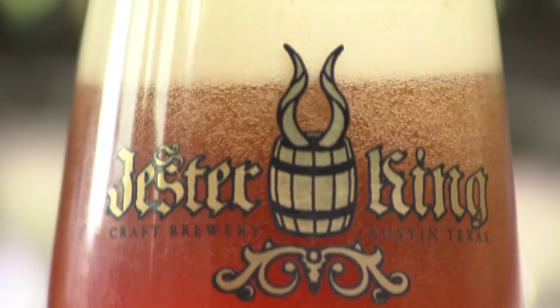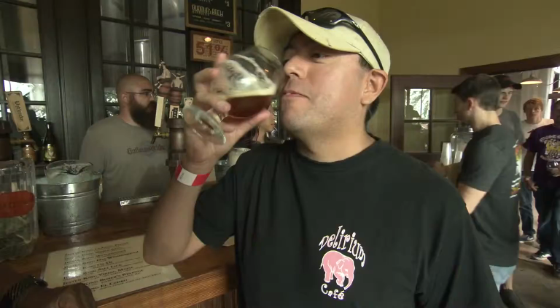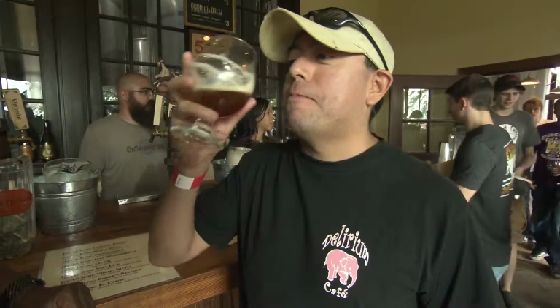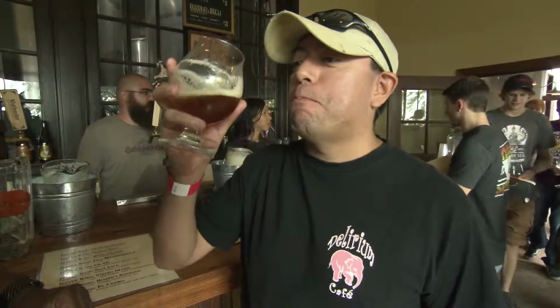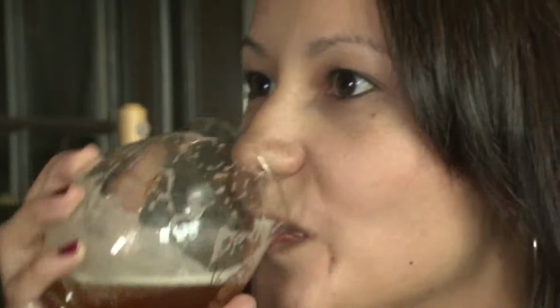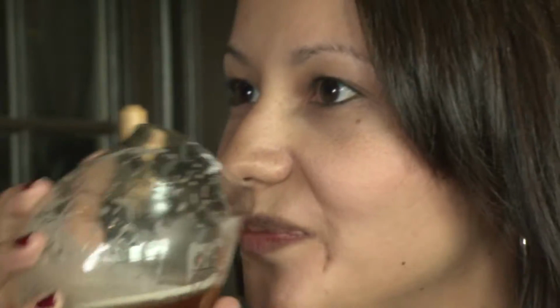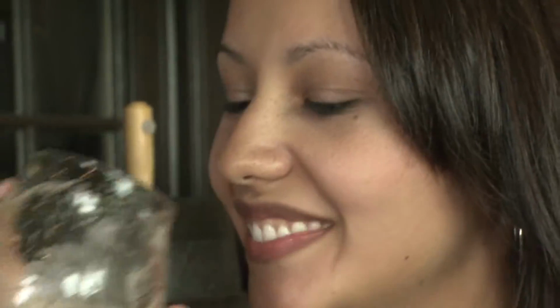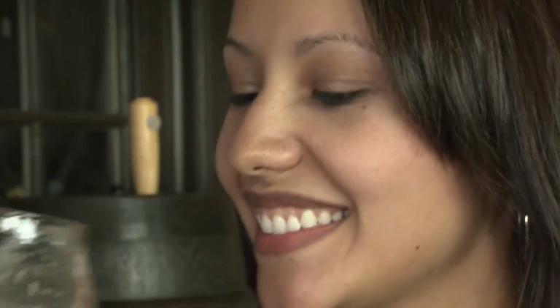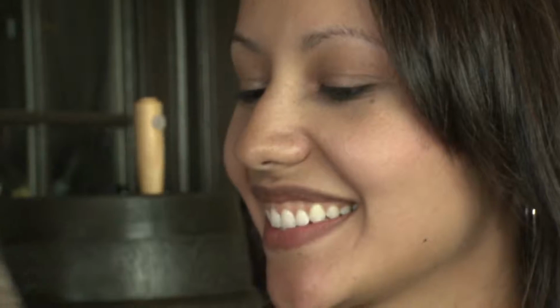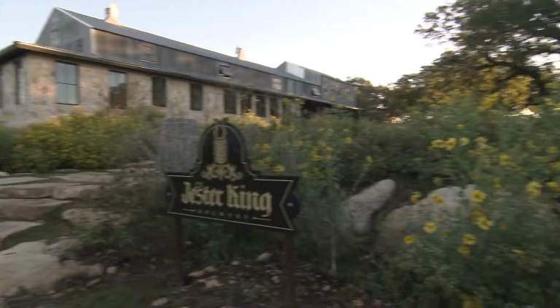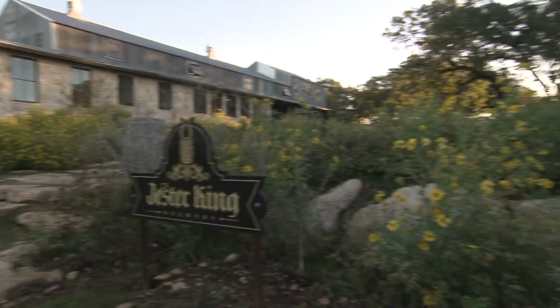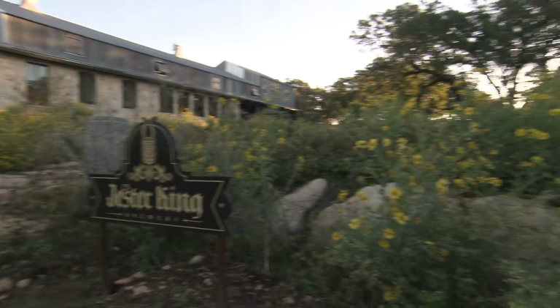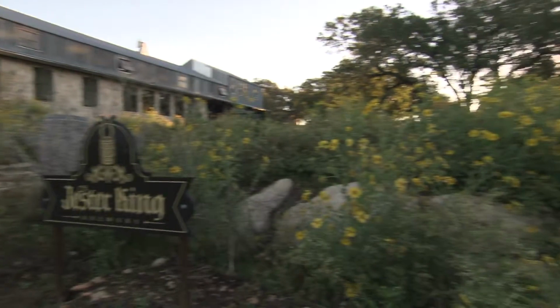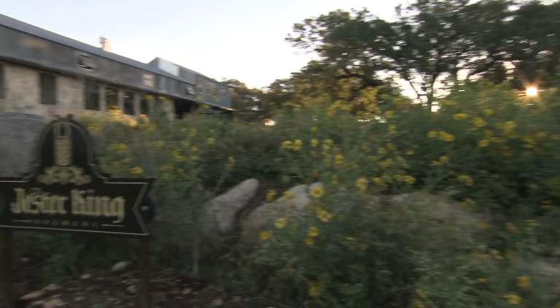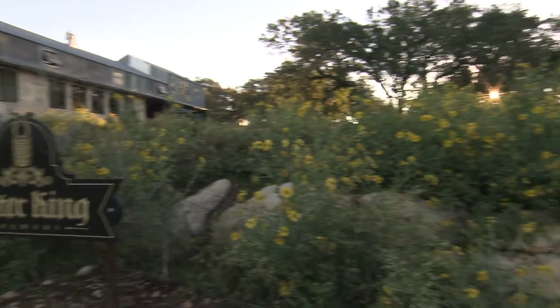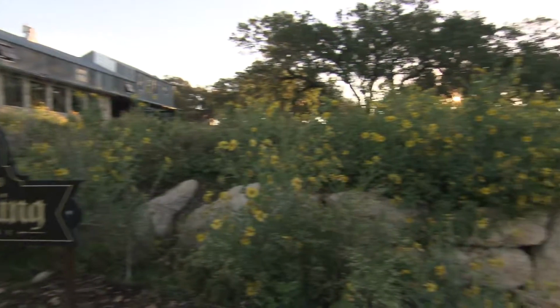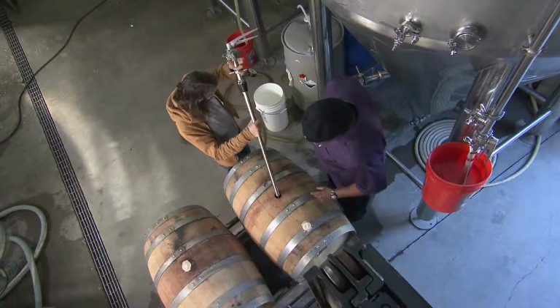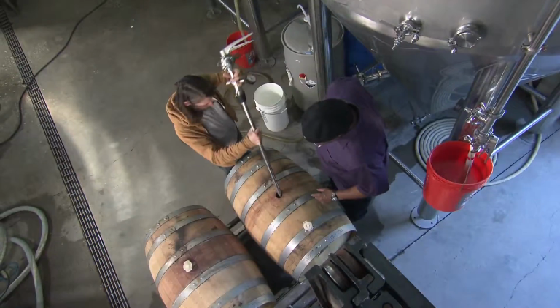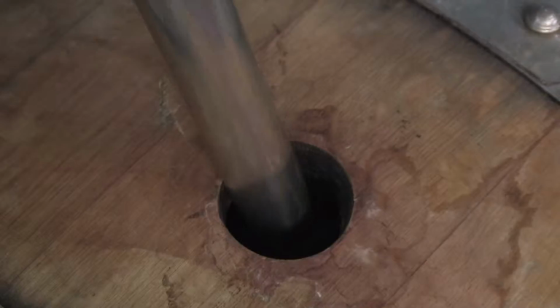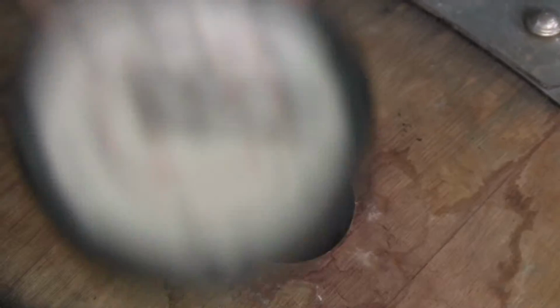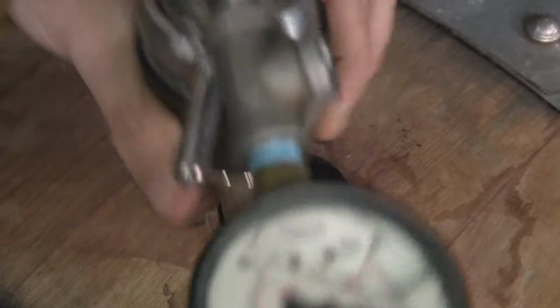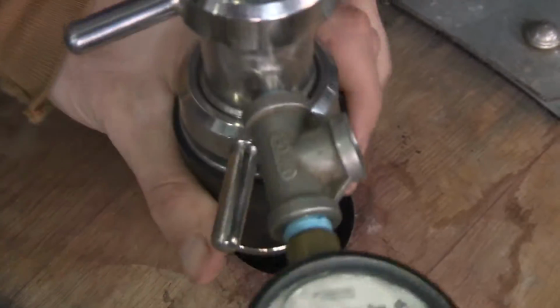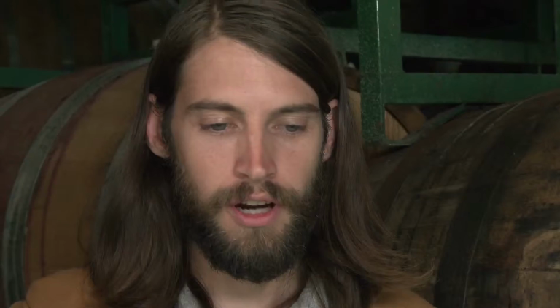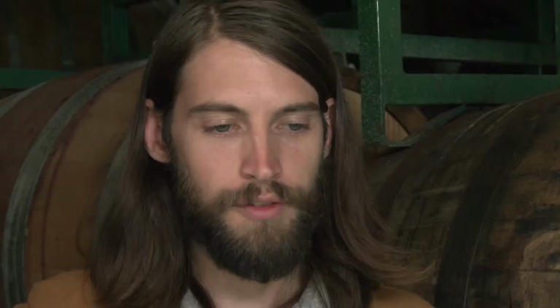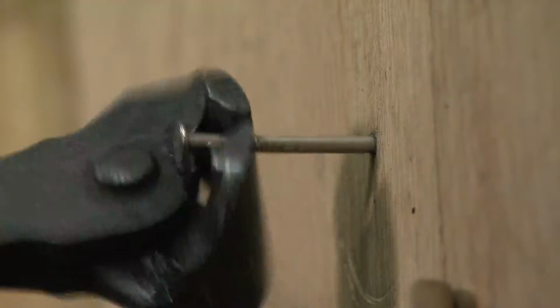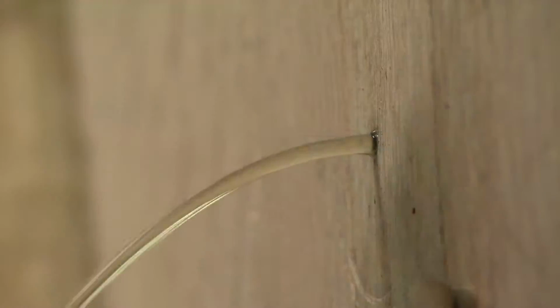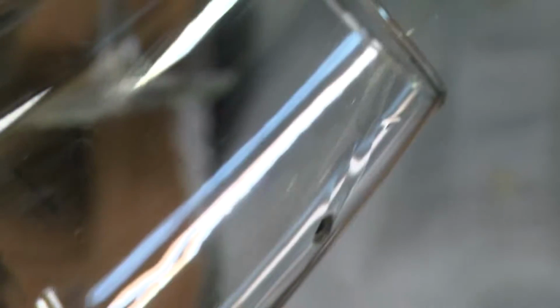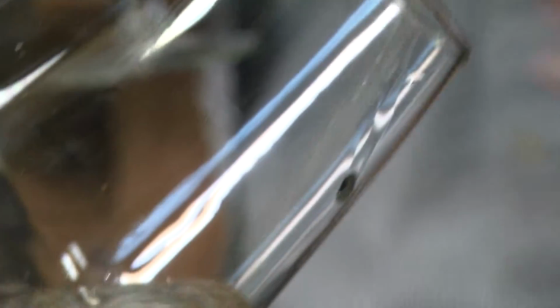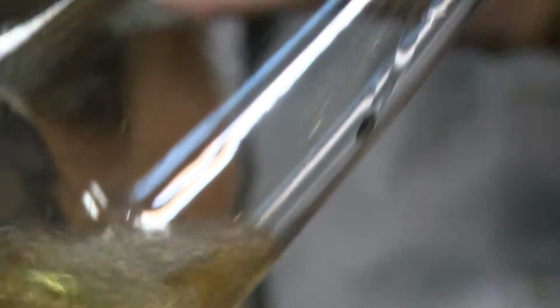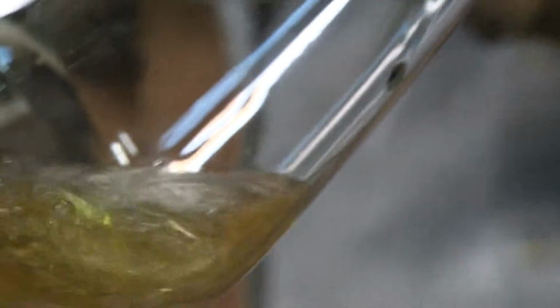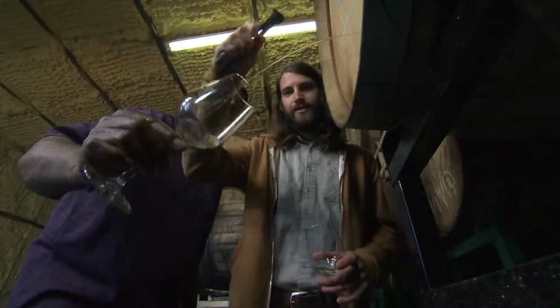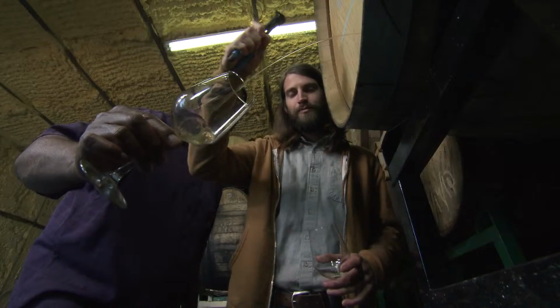Where they're using what's local. We took some wild flowers from the property and cultured the yeast and bacteria off of those to make what they love.